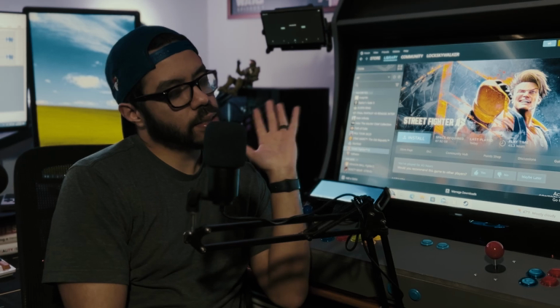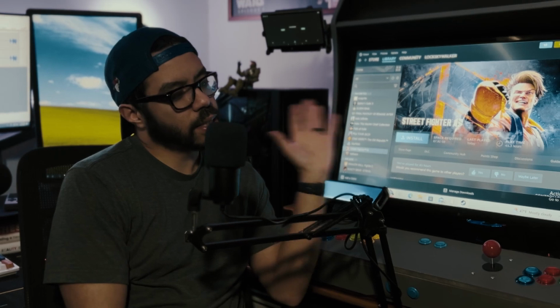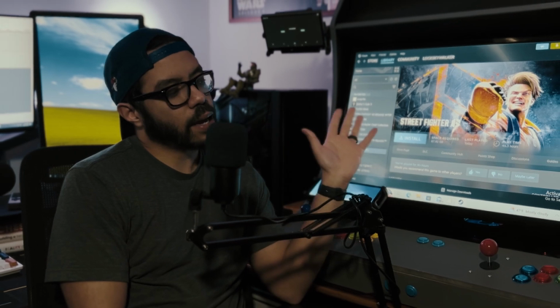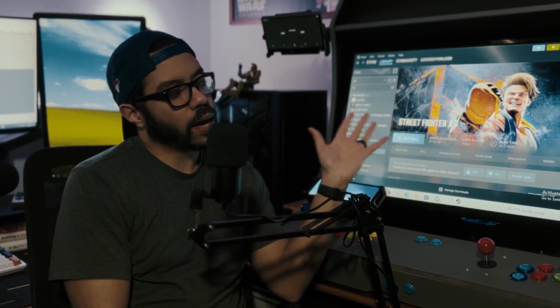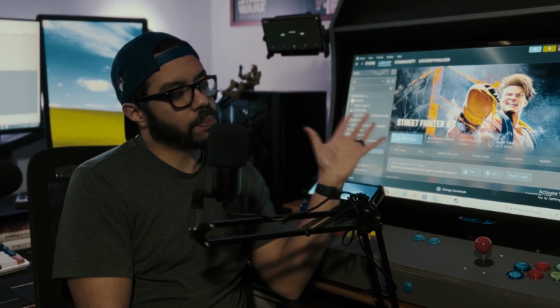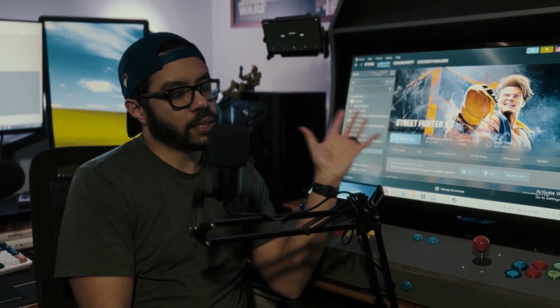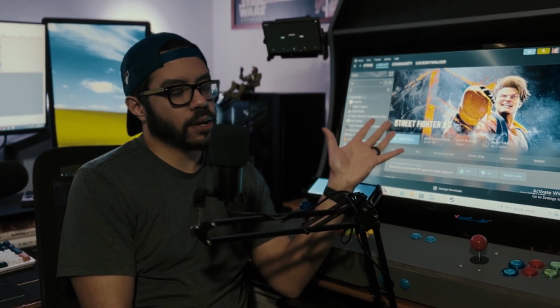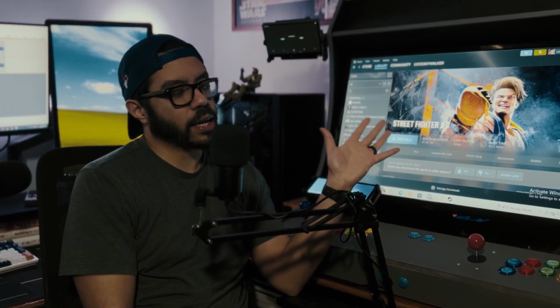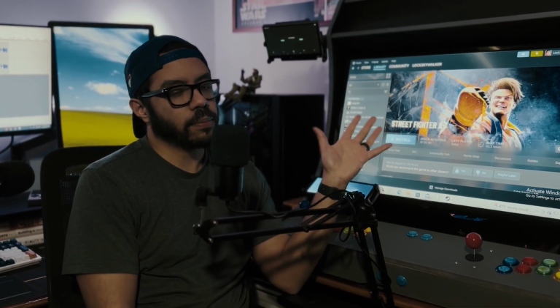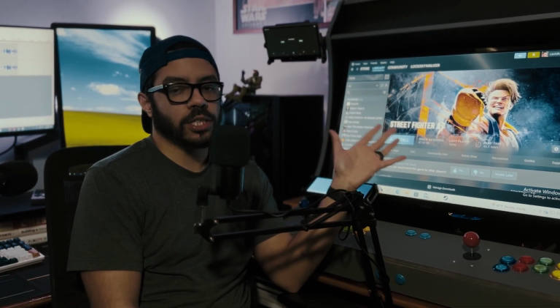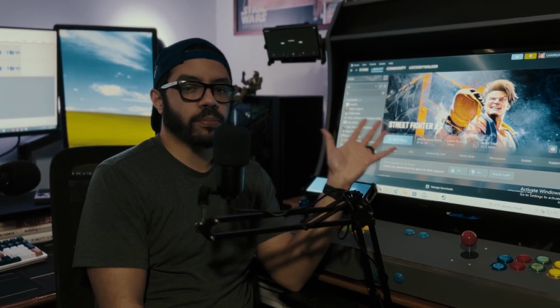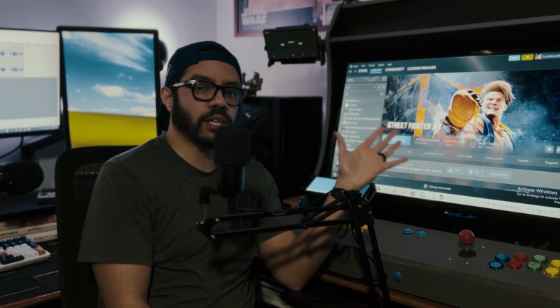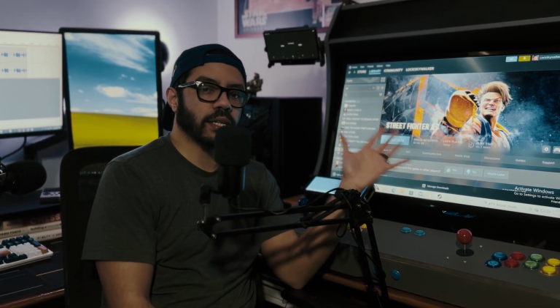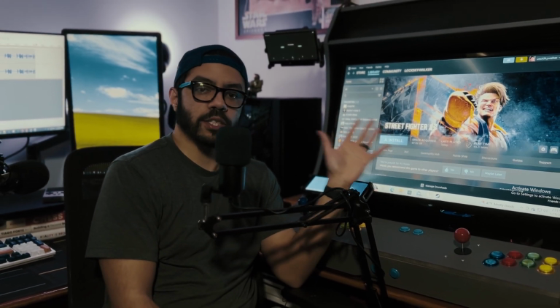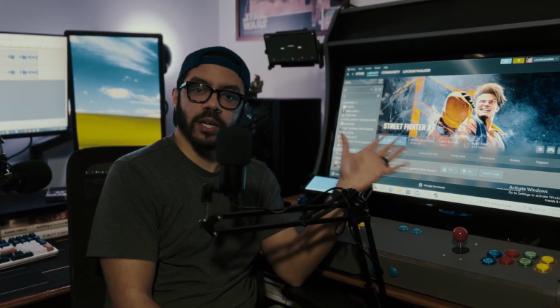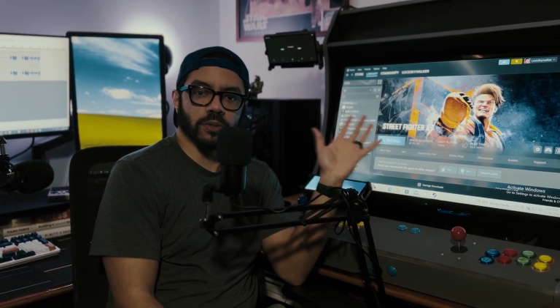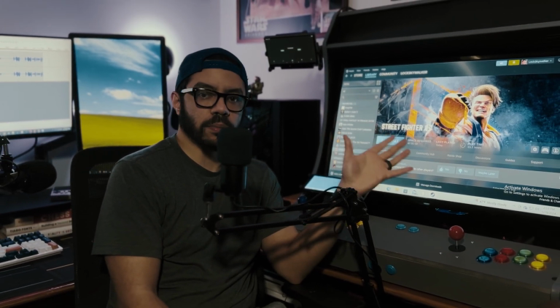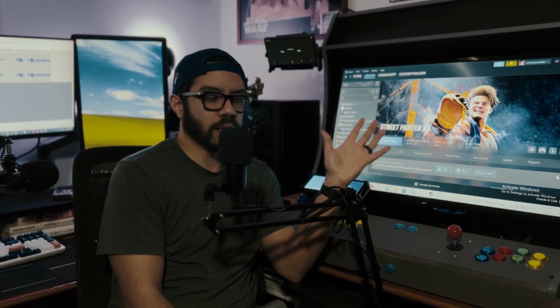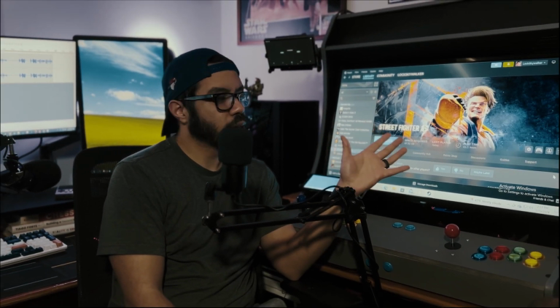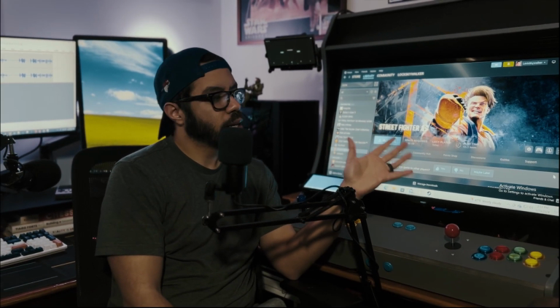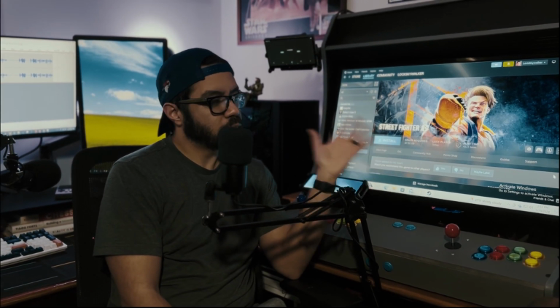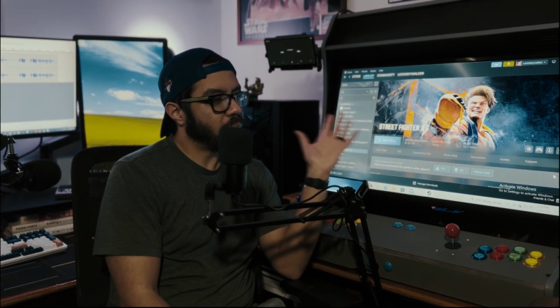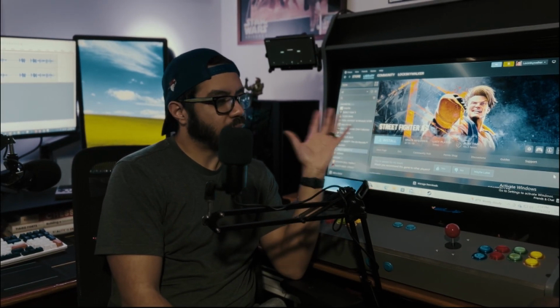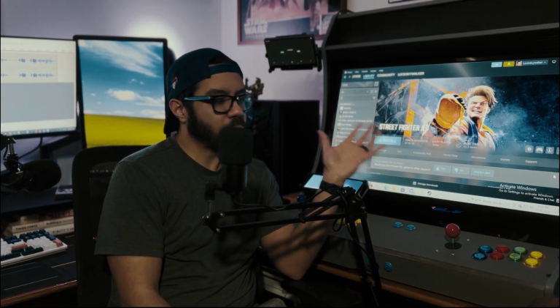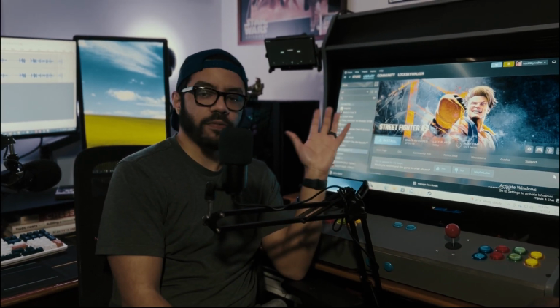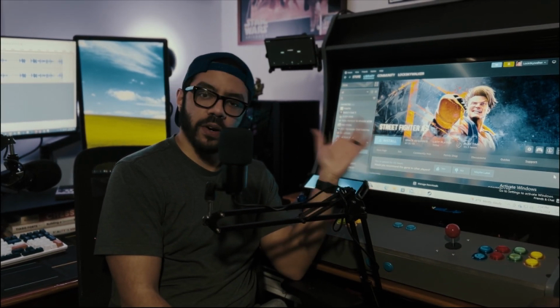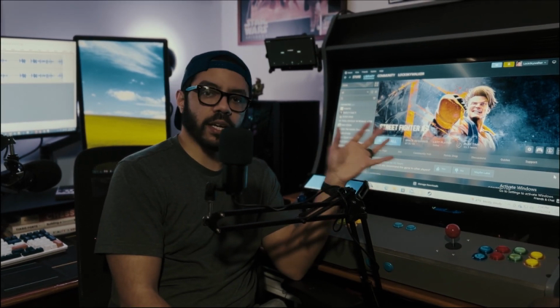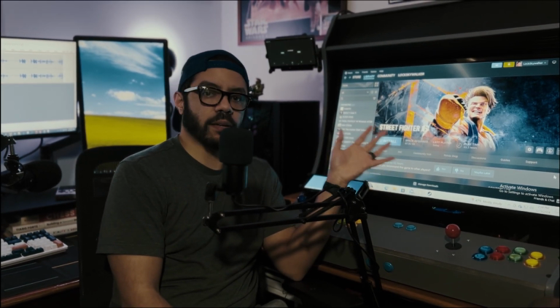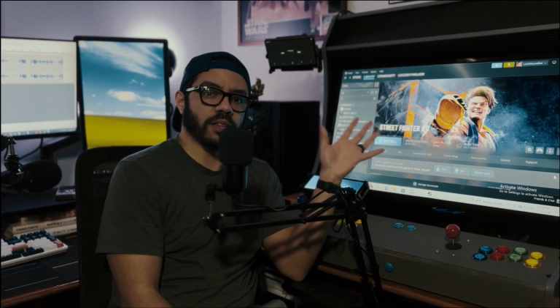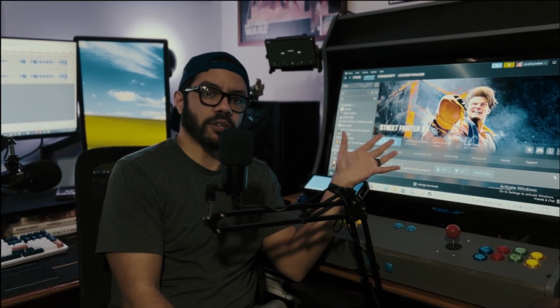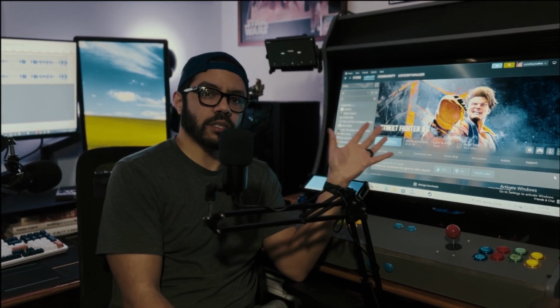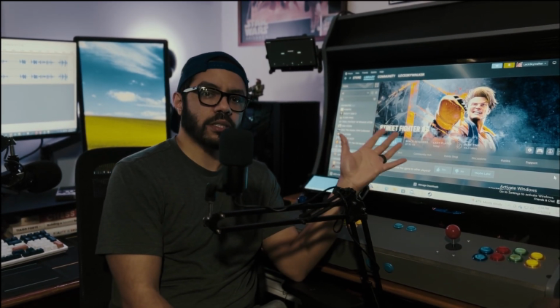This DIY PC arcade machine project is special to me. It's made gaming fun again in my 30s.